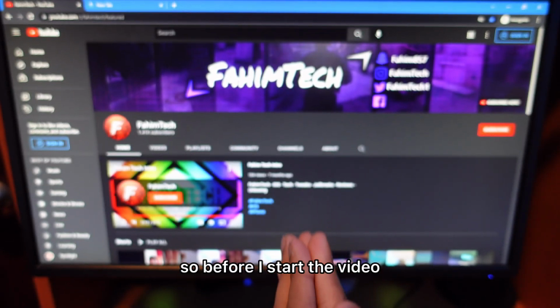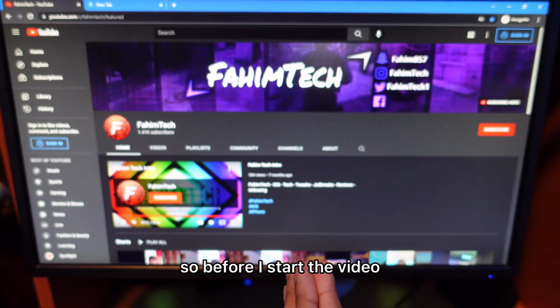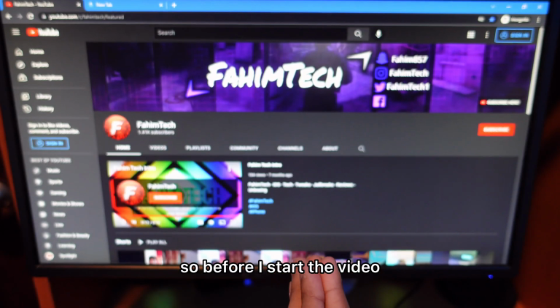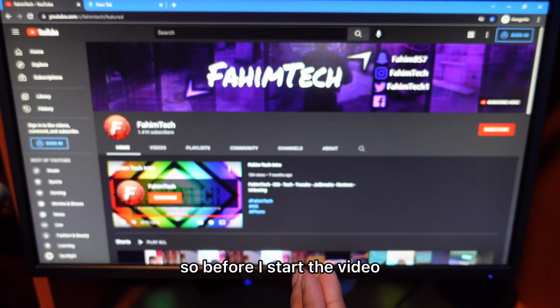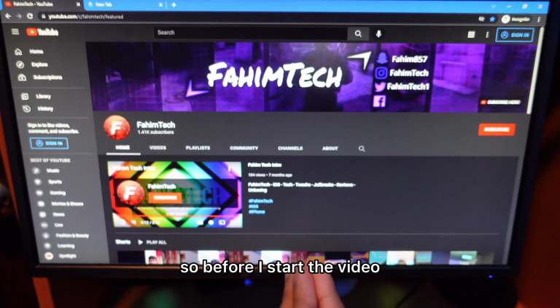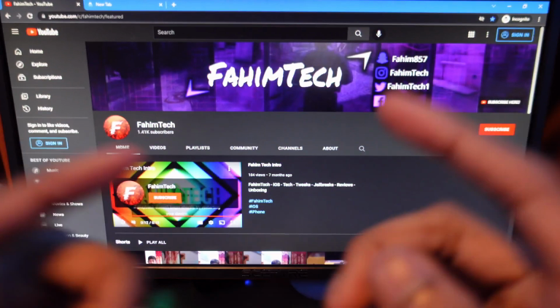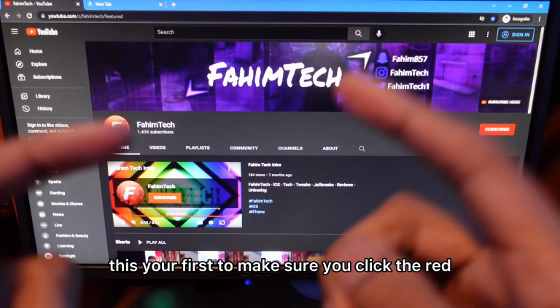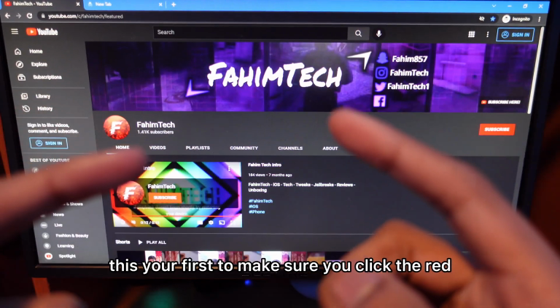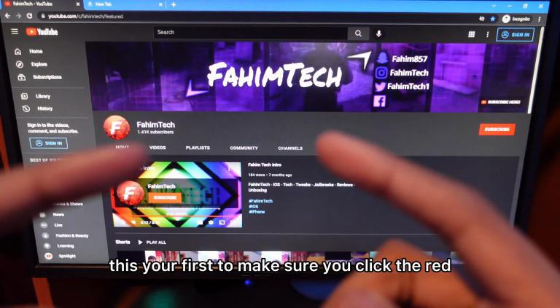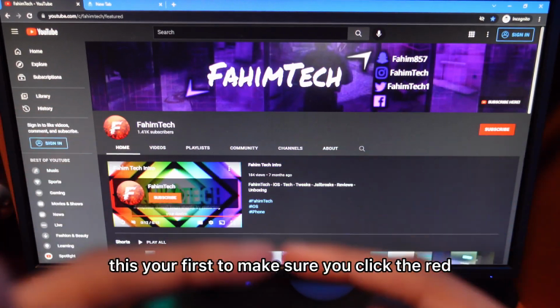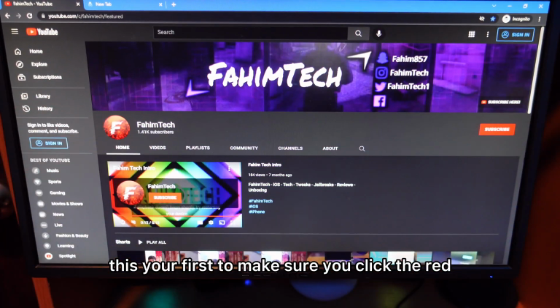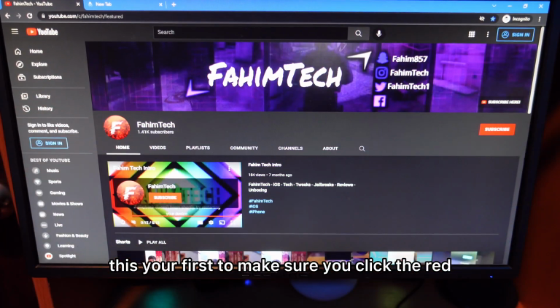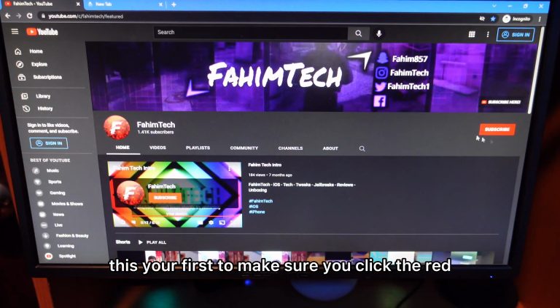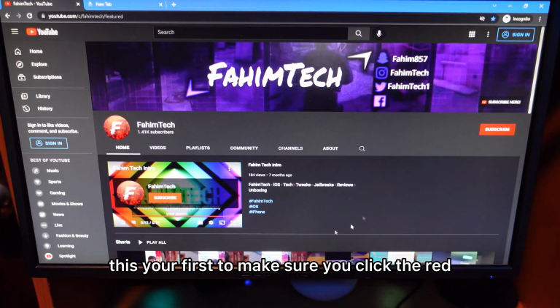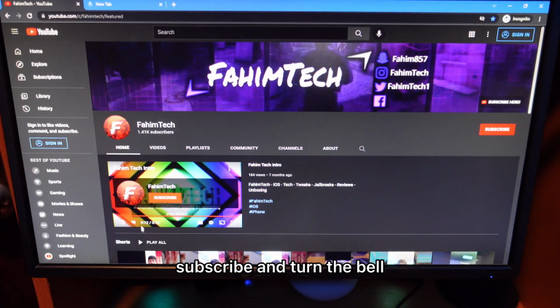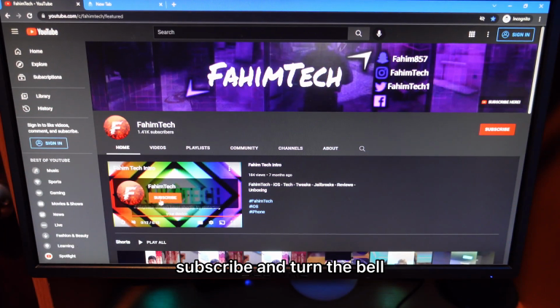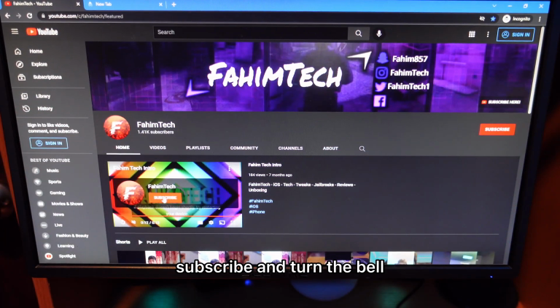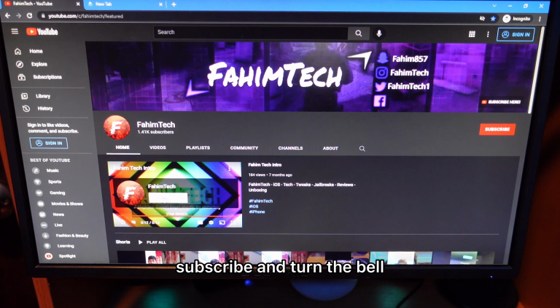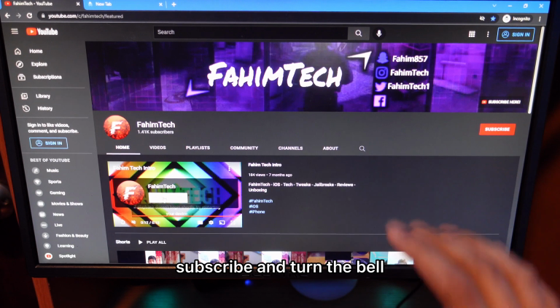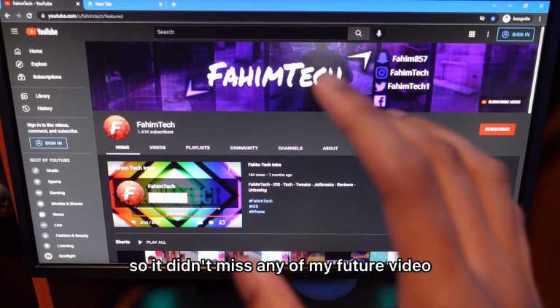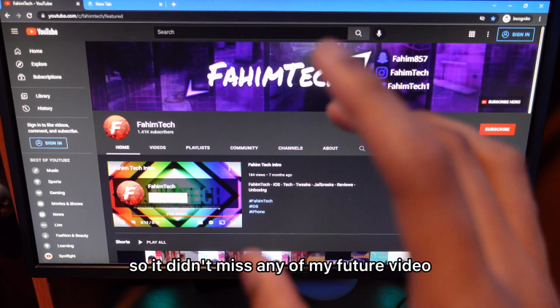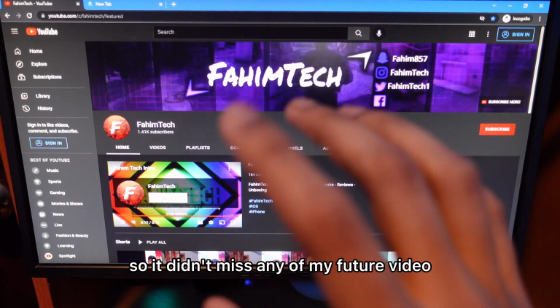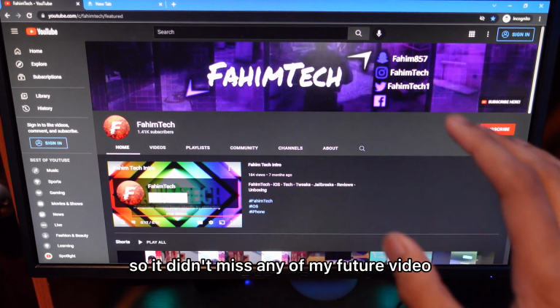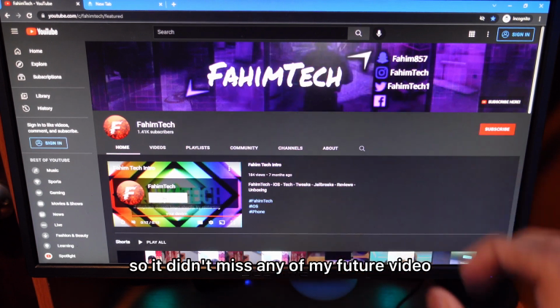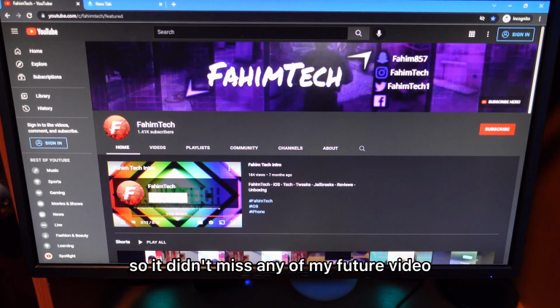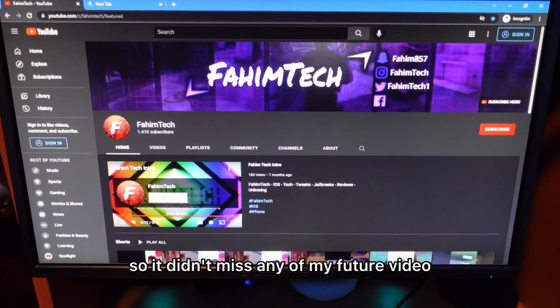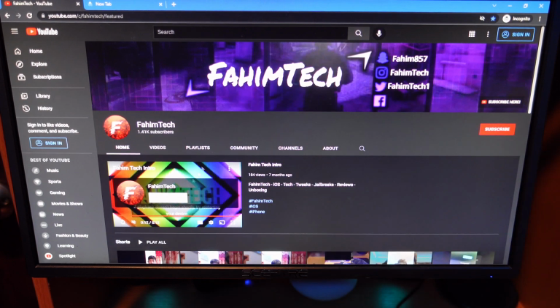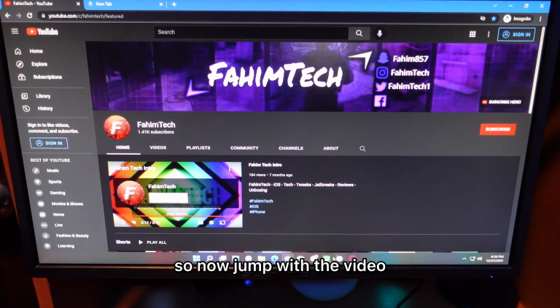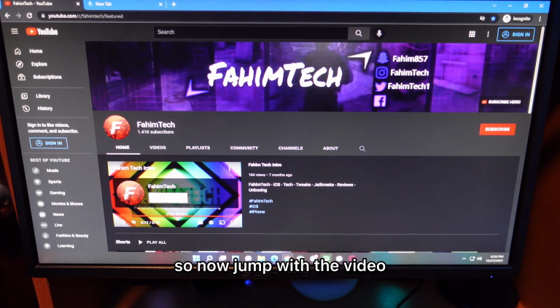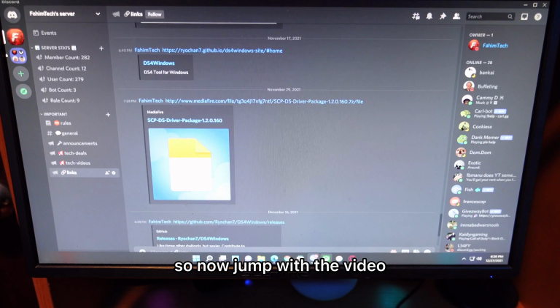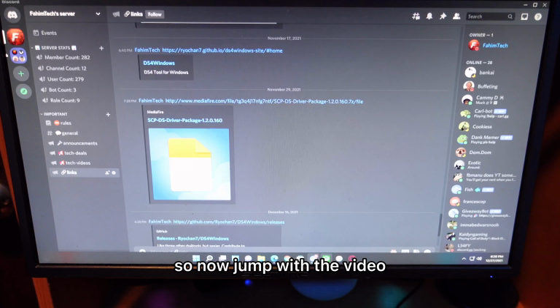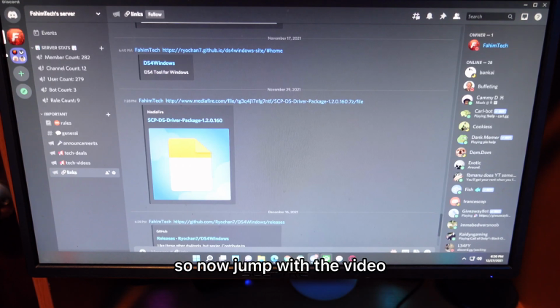So before I start the video, if this is your first time, make sure you click there, subscribe, and turn the bell so you don't miss any of my future videos. Now jump into the video.